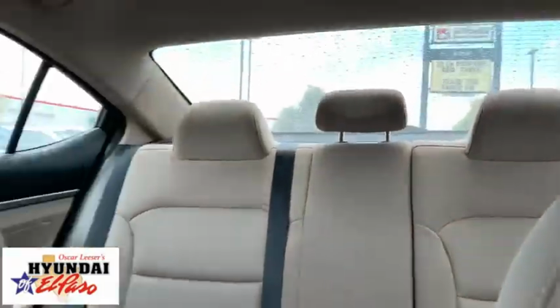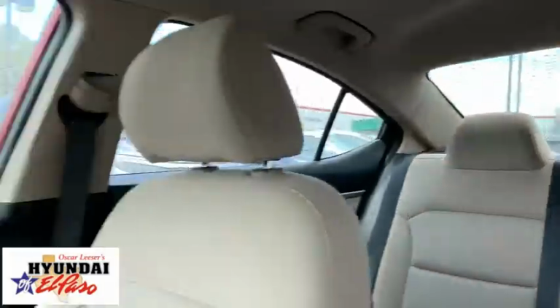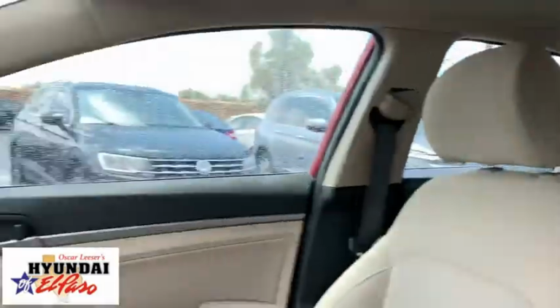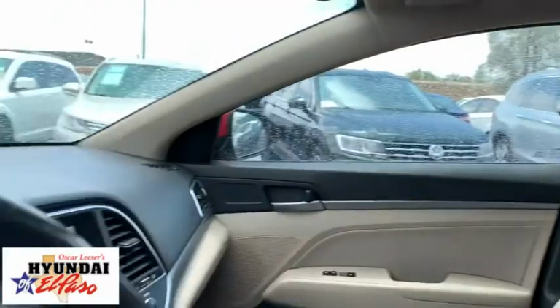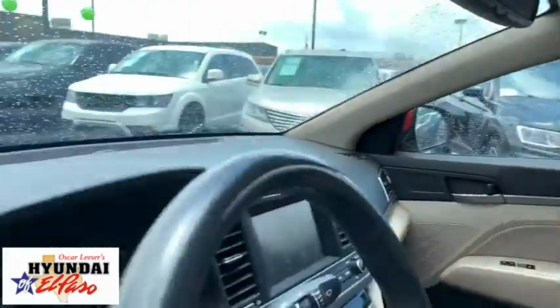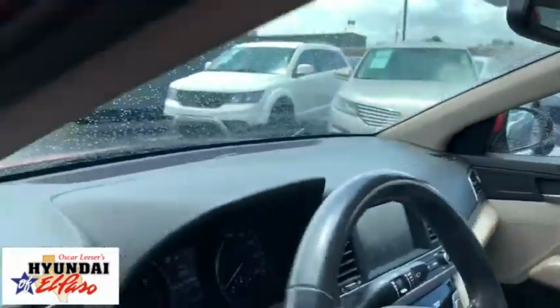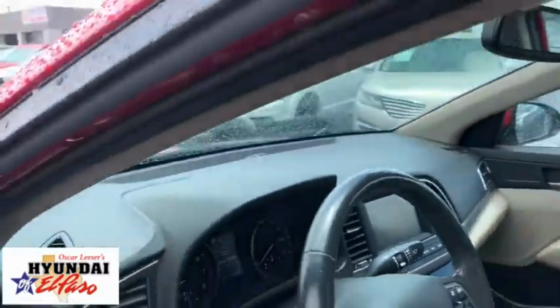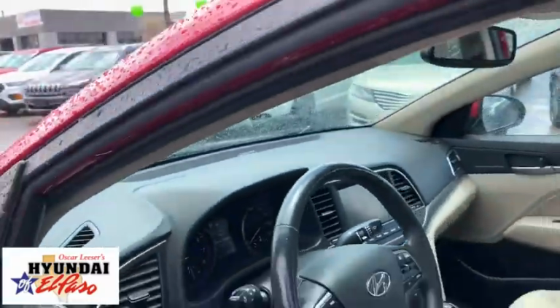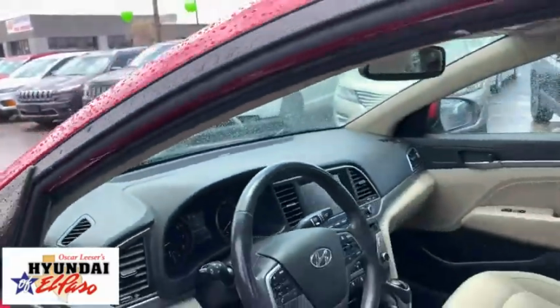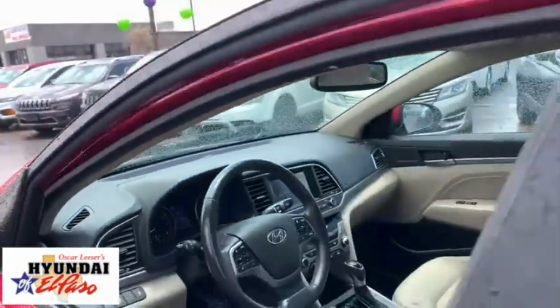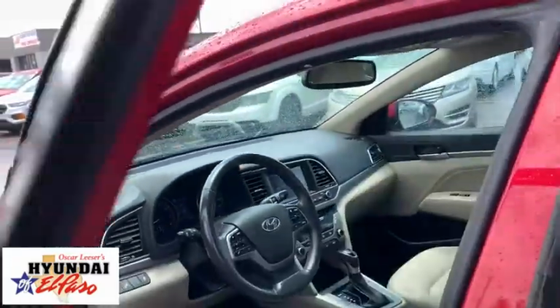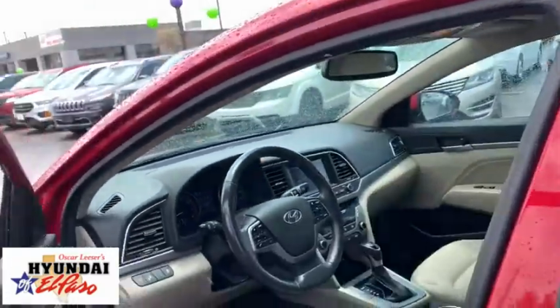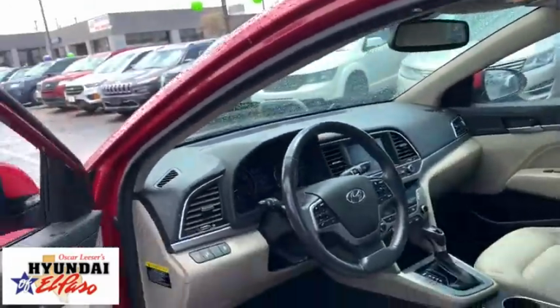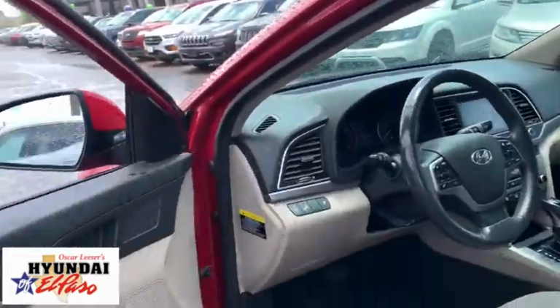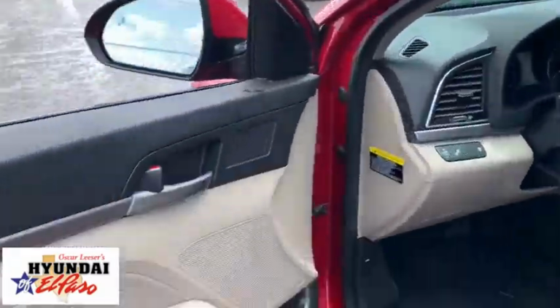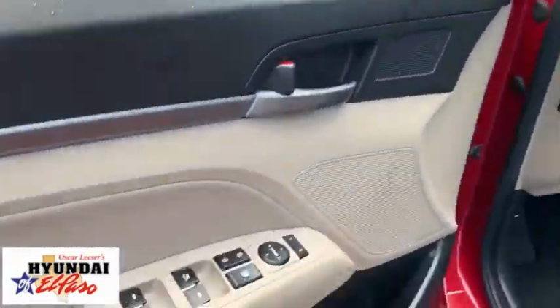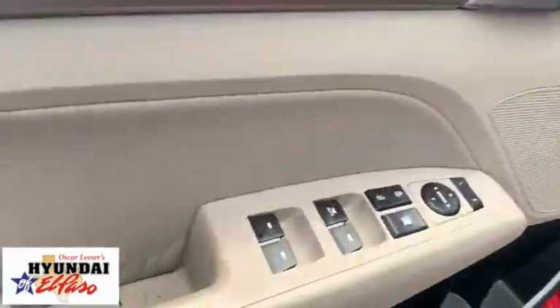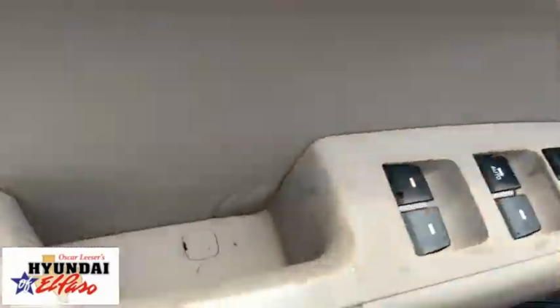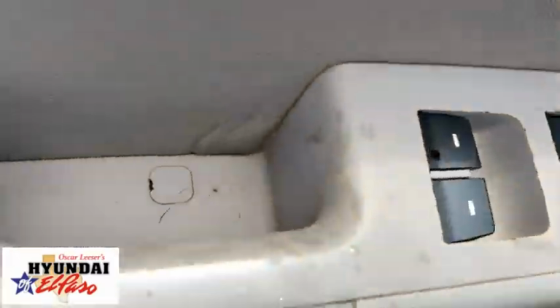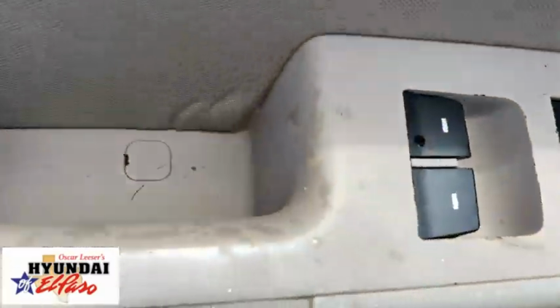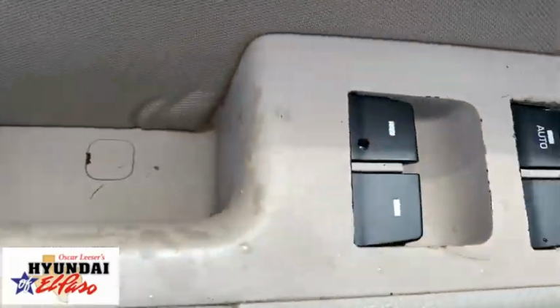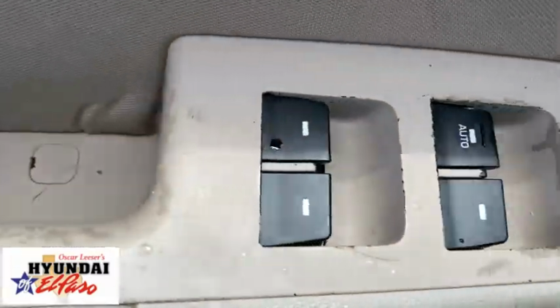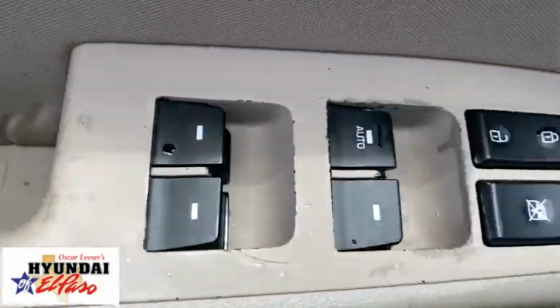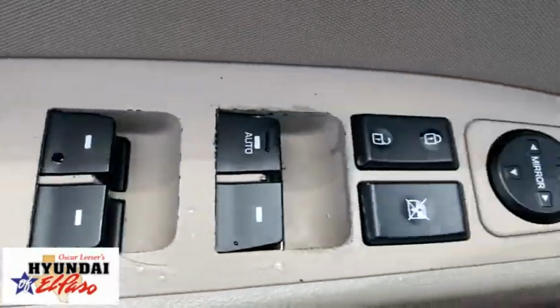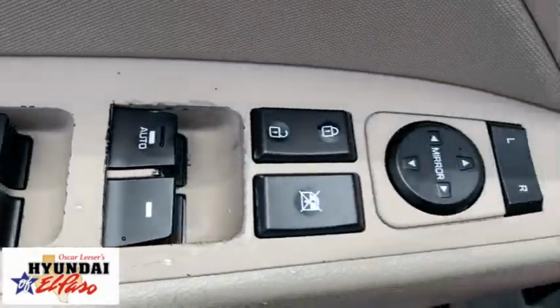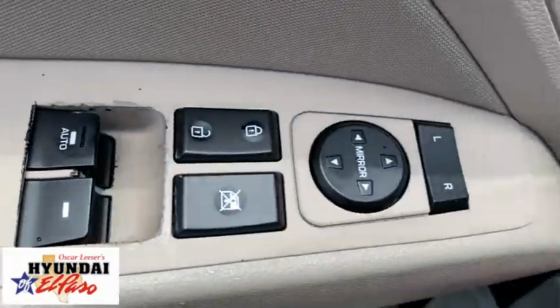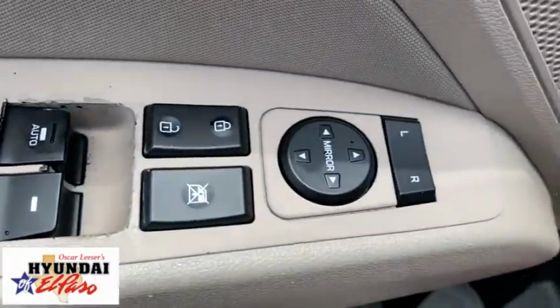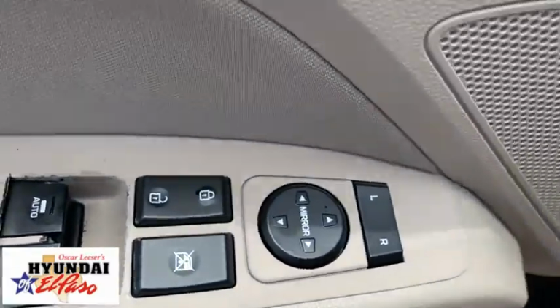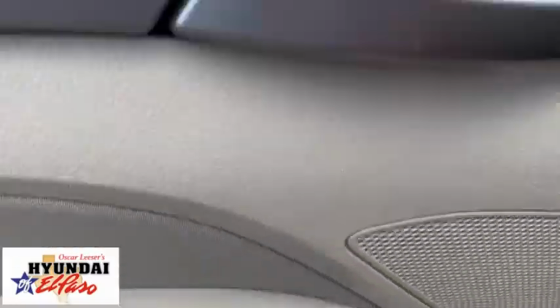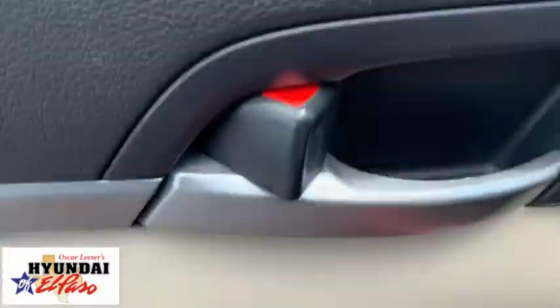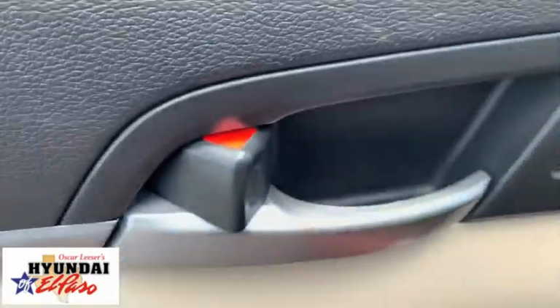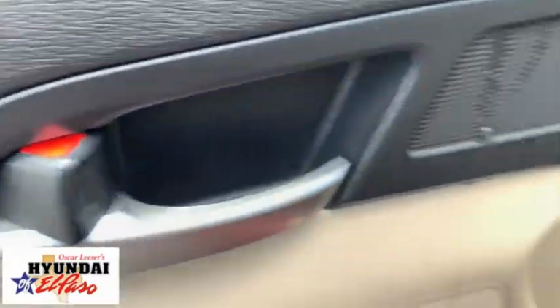This vehicle has less than 60,000 miles. Here are some of this vehicle's great options.